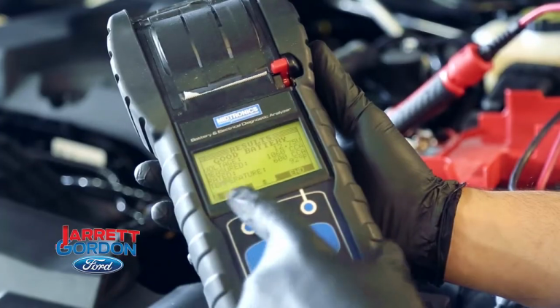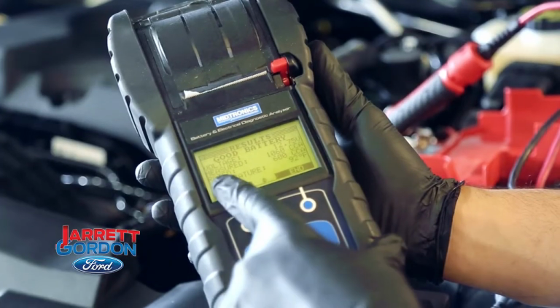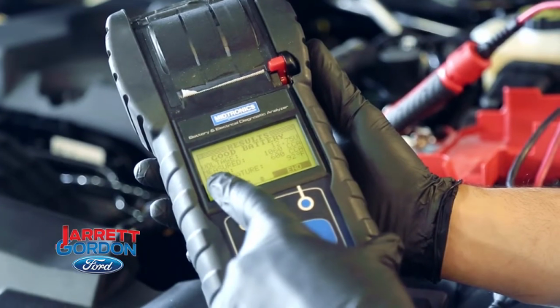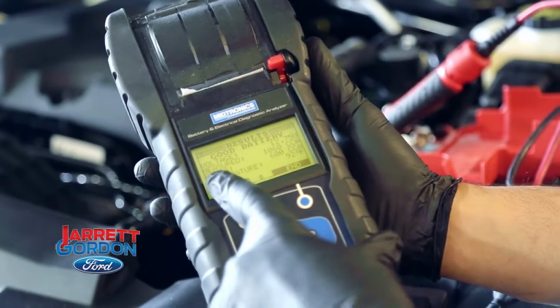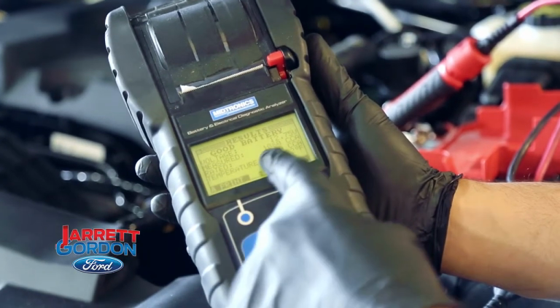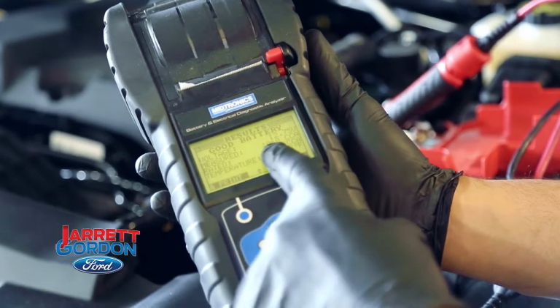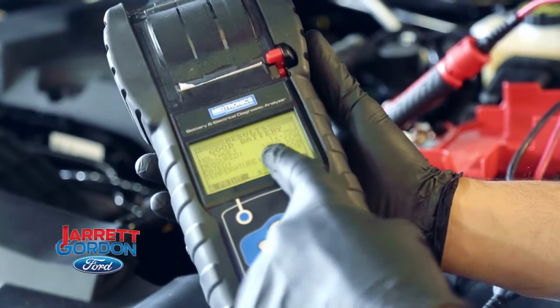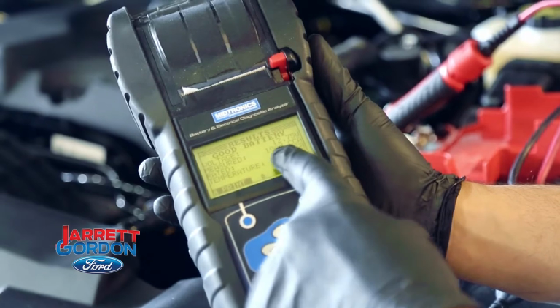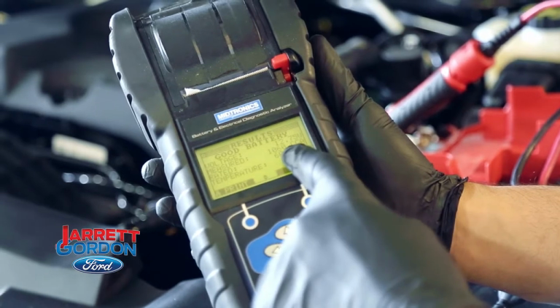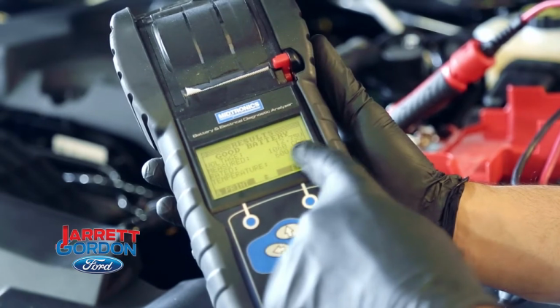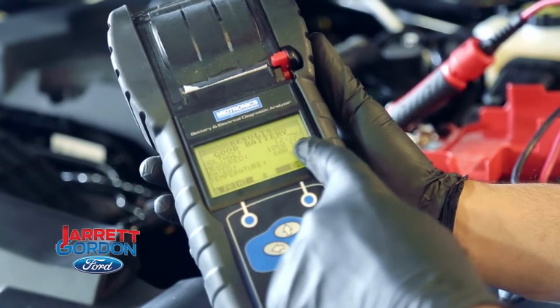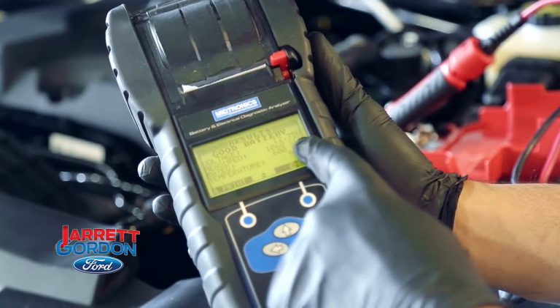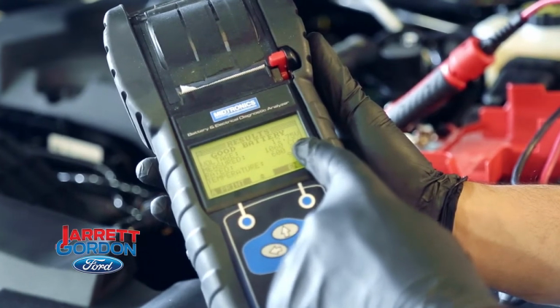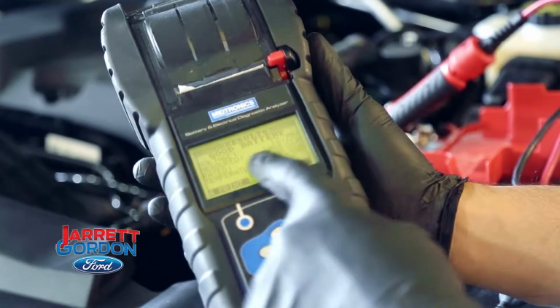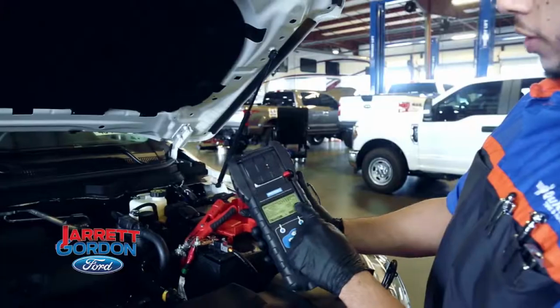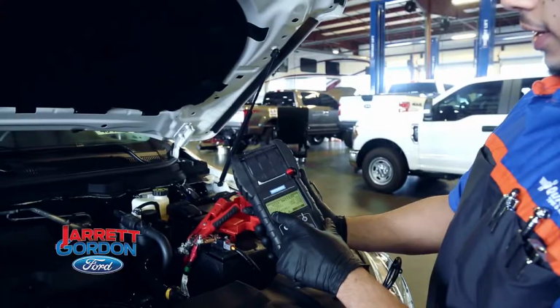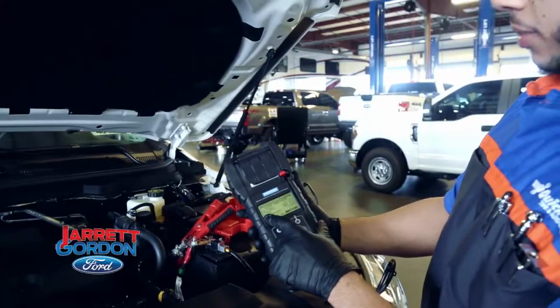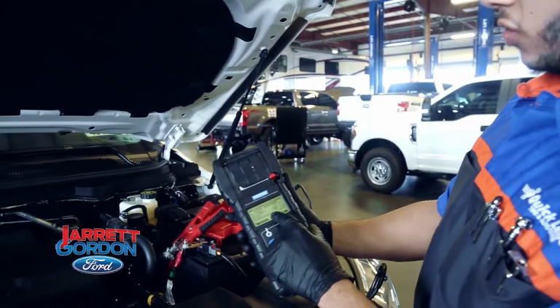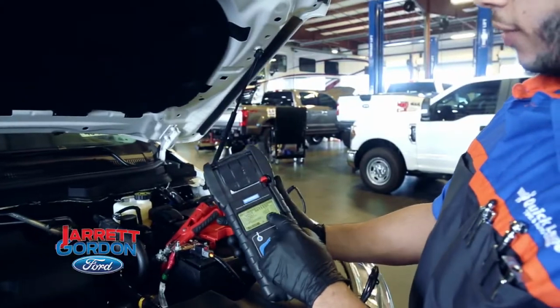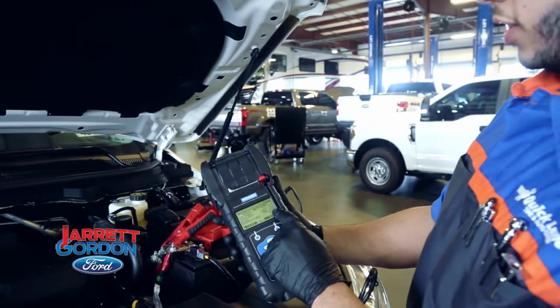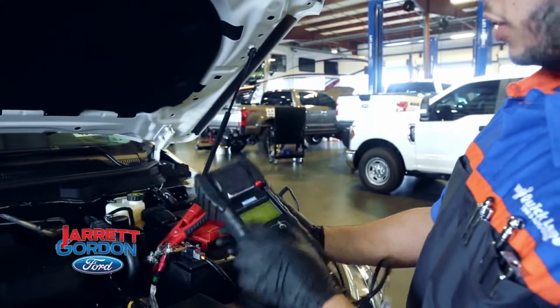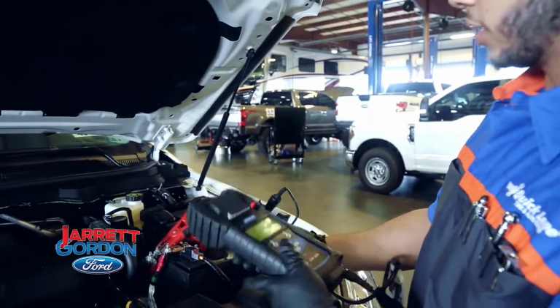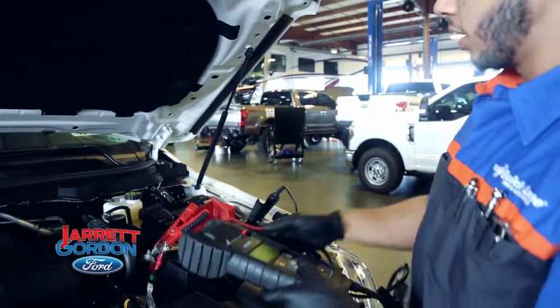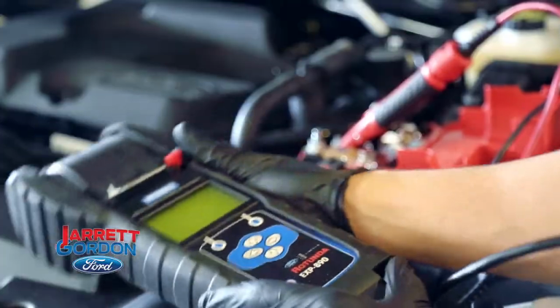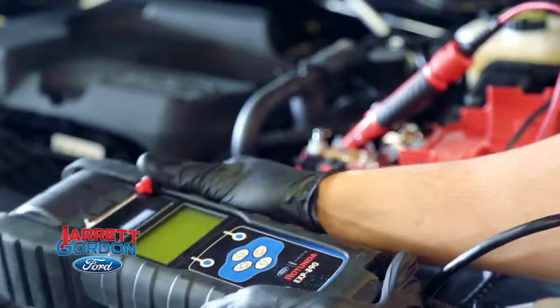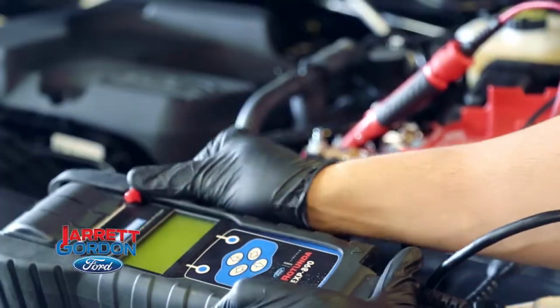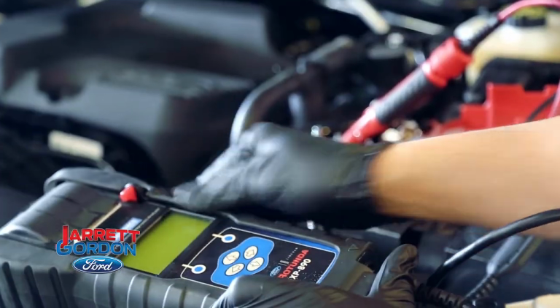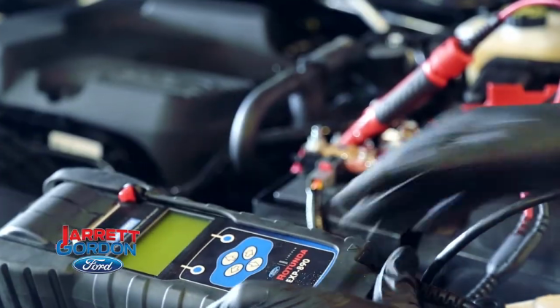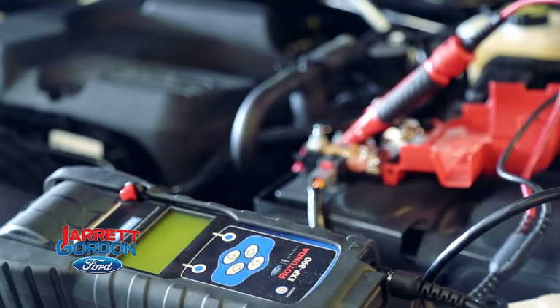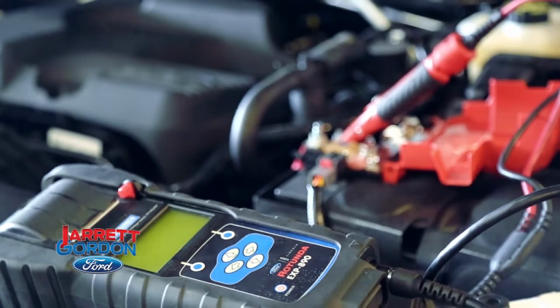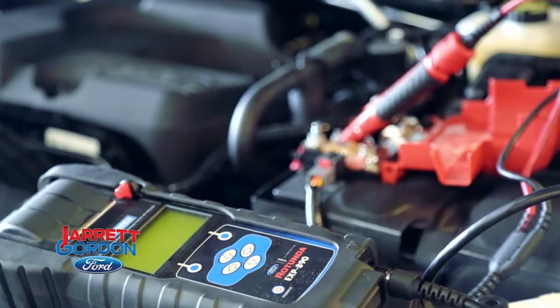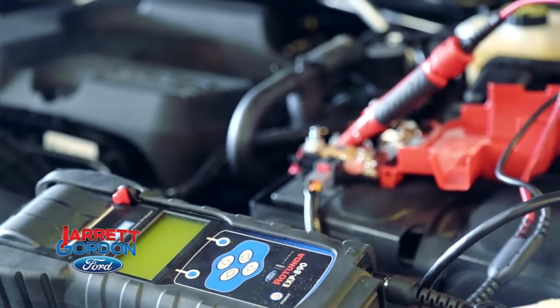Good battery. It's rated measured at 1060 cold cranking amps and it's rated for 600. So this battery is good — no issues here.